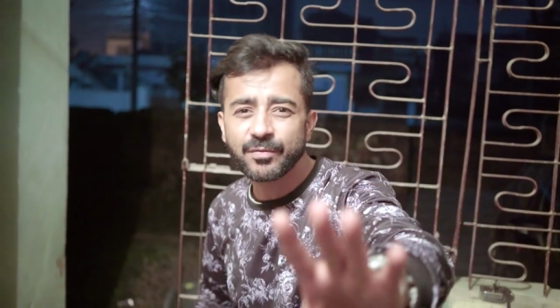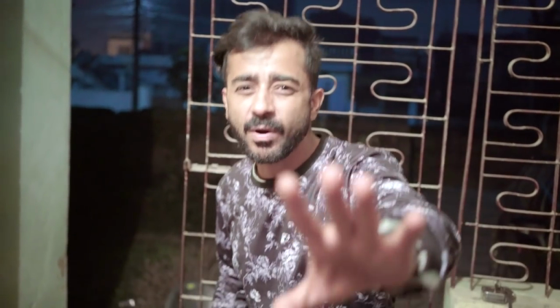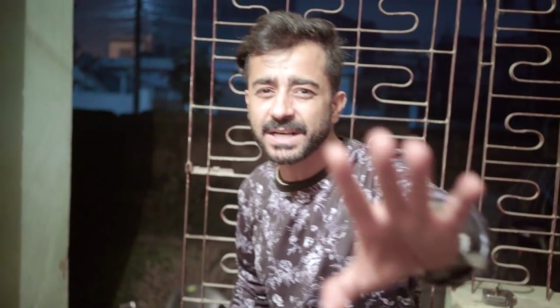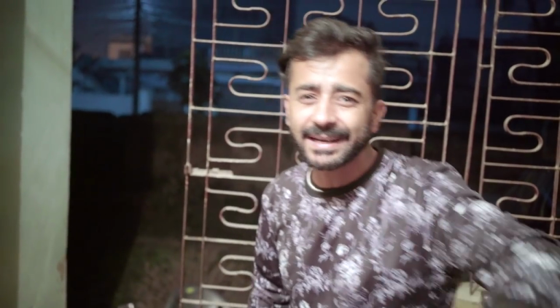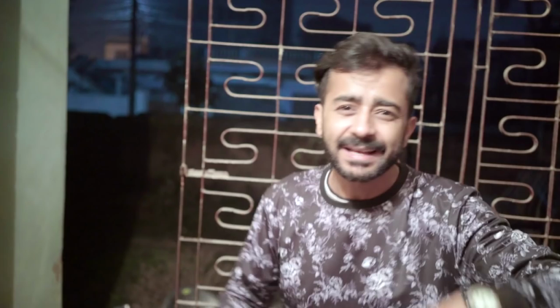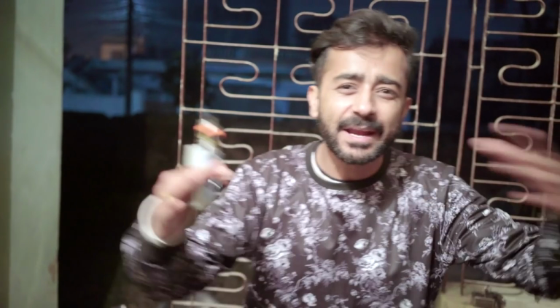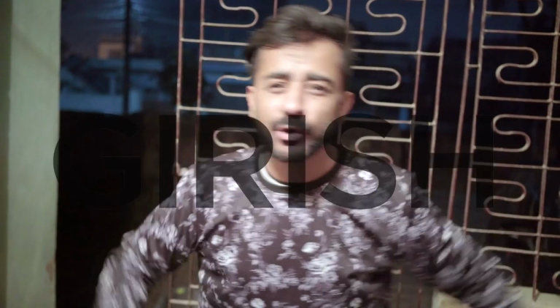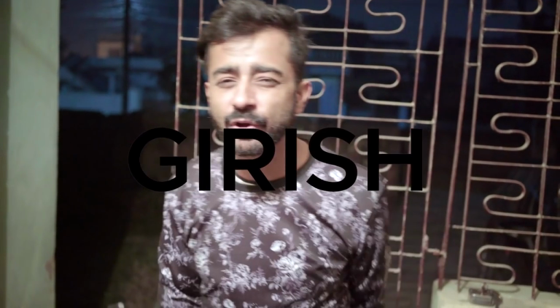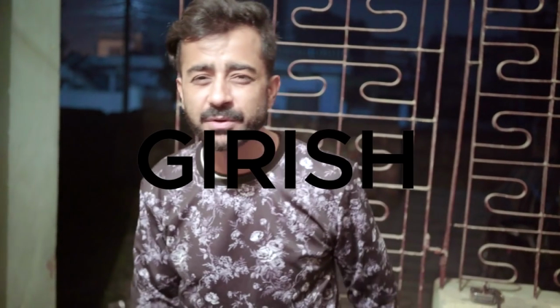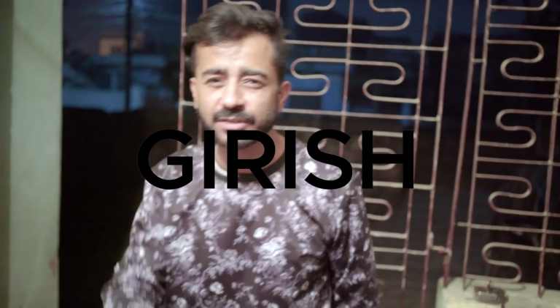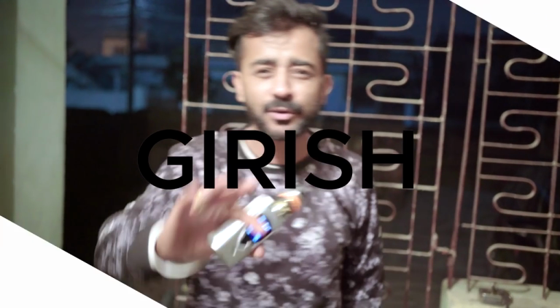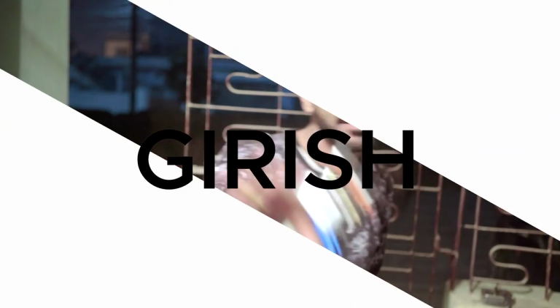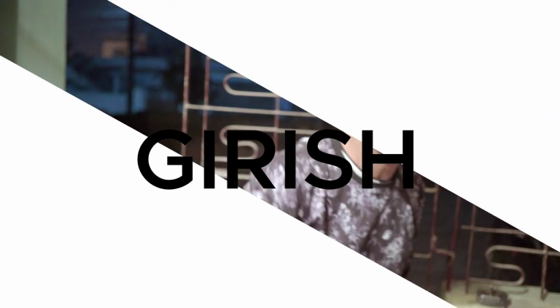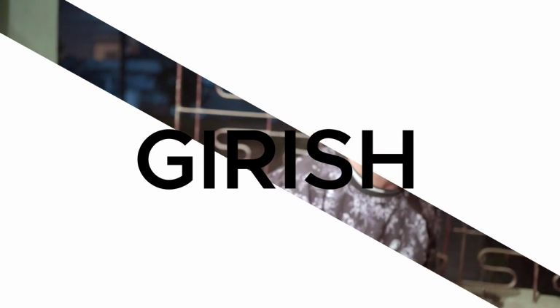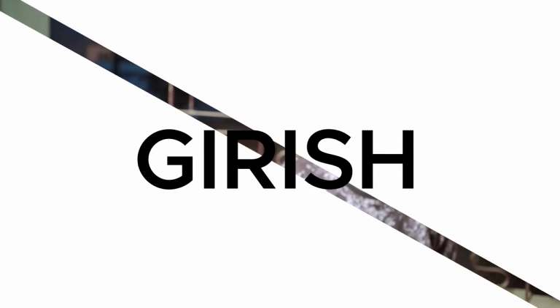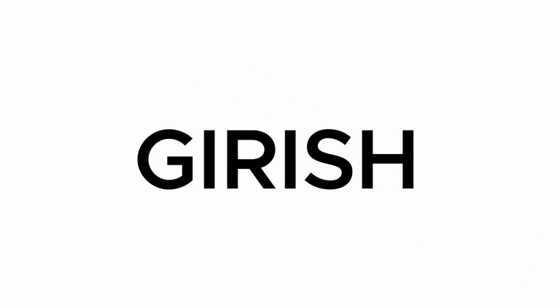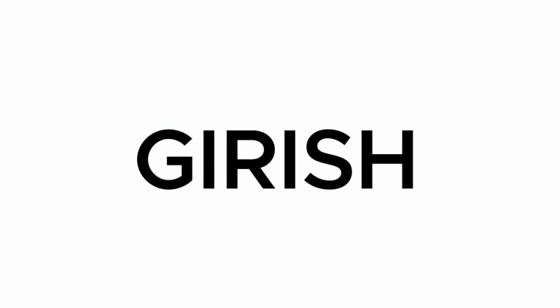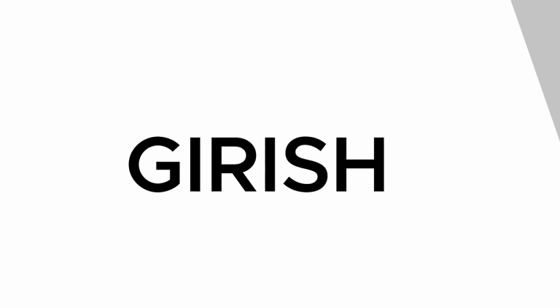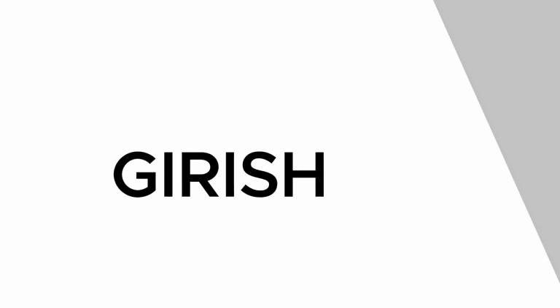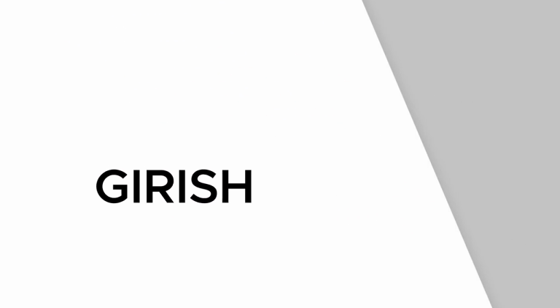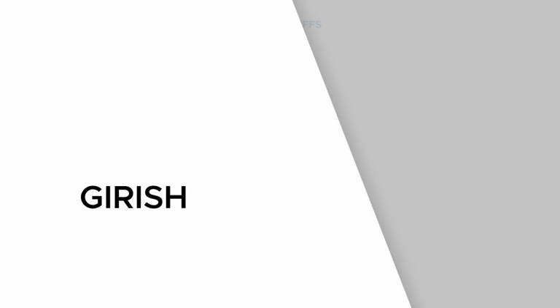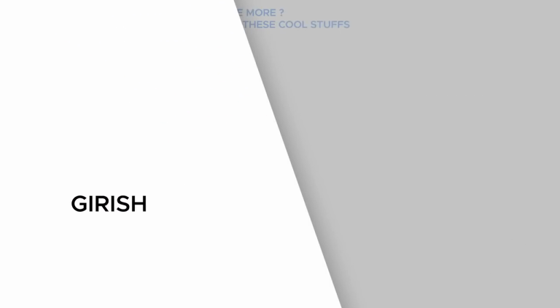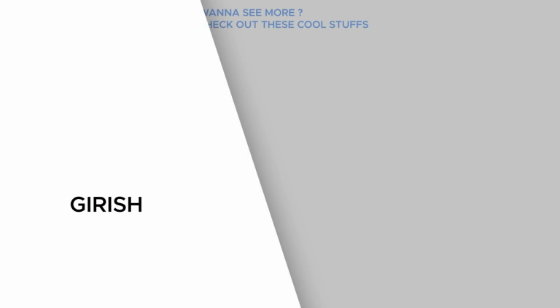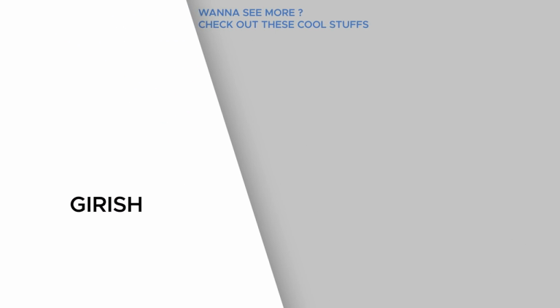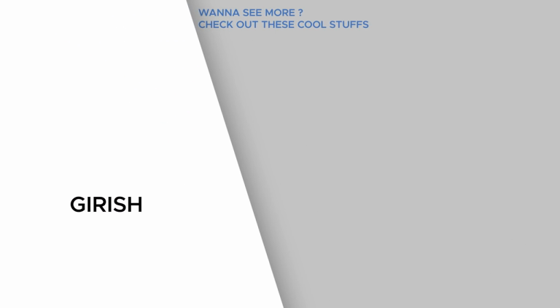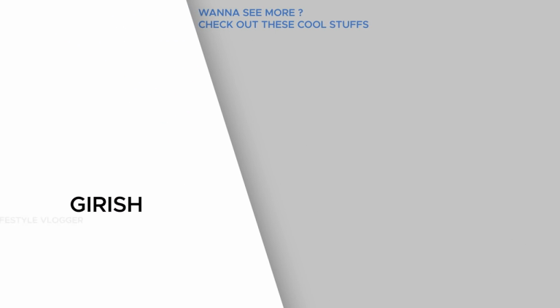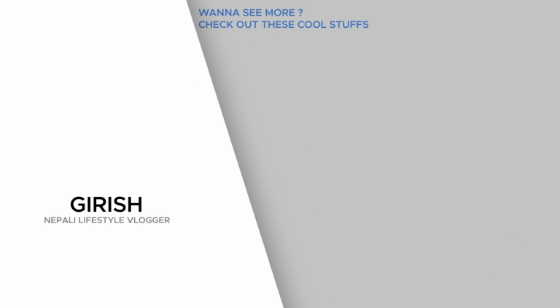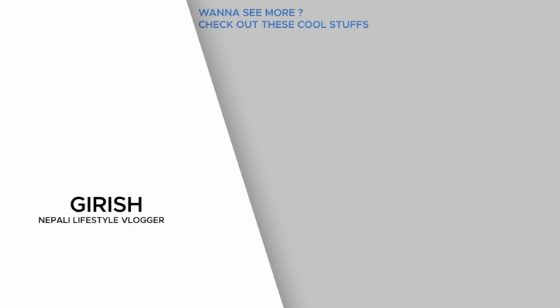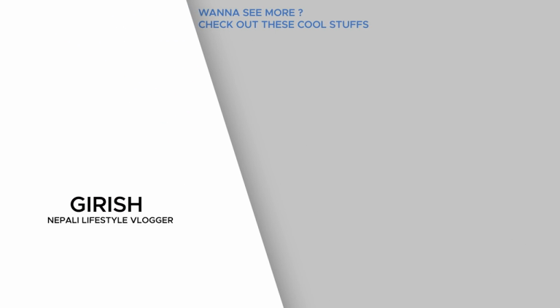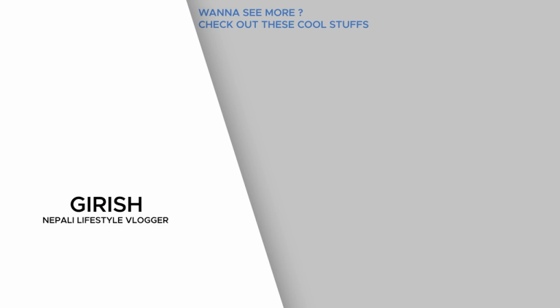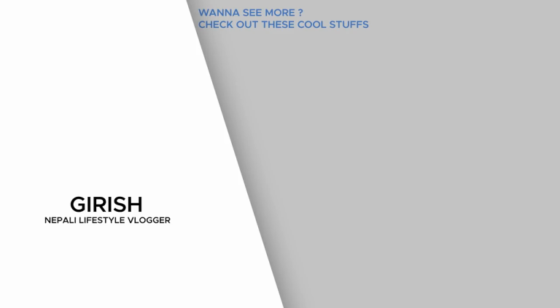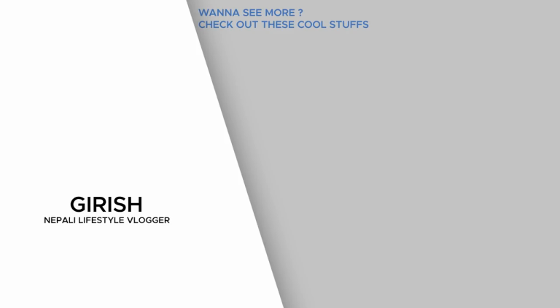Thank you for watching, guys. Let me know in the comment section of our video. Please like us, and subscribe to the channel.